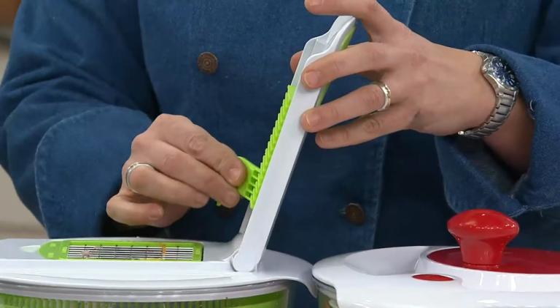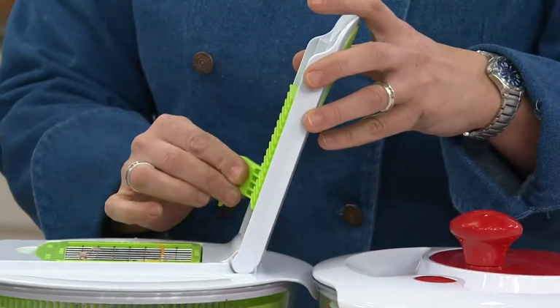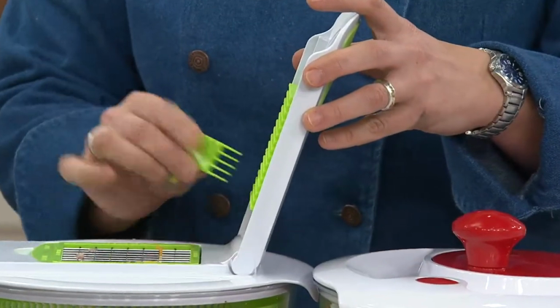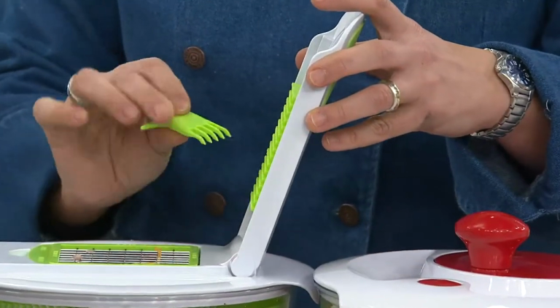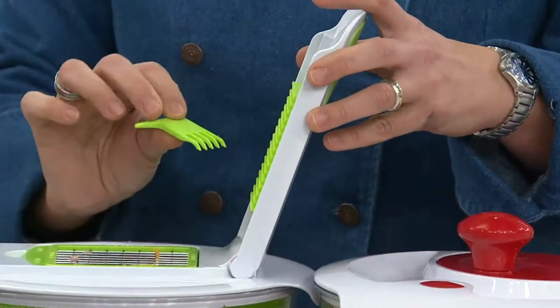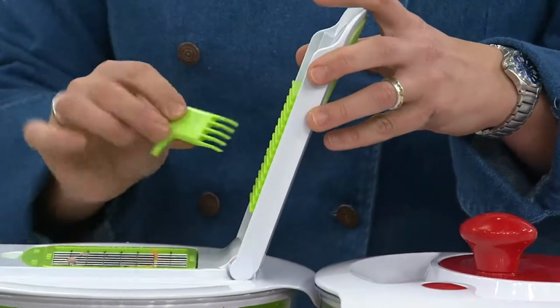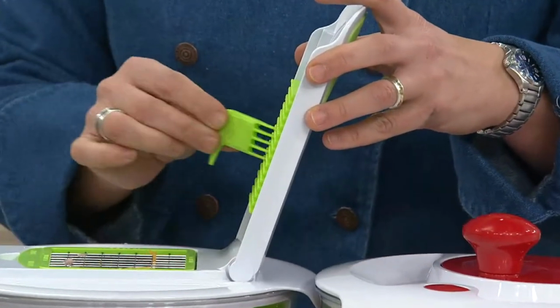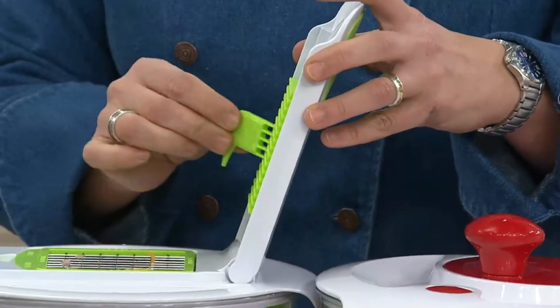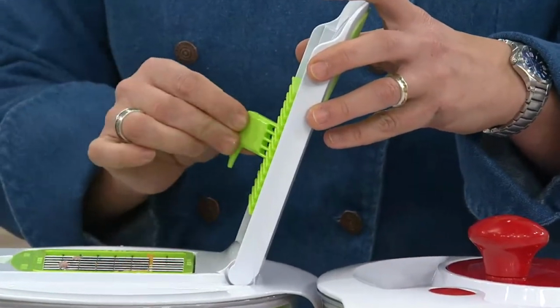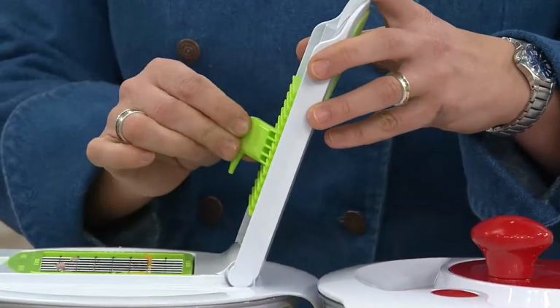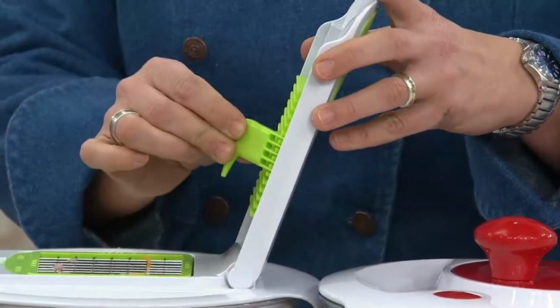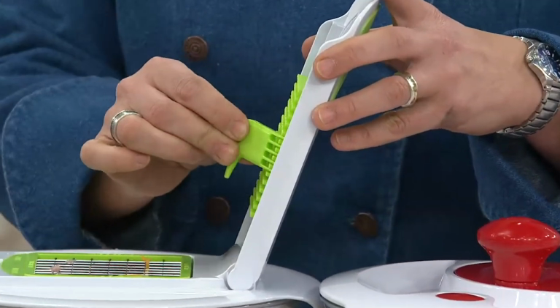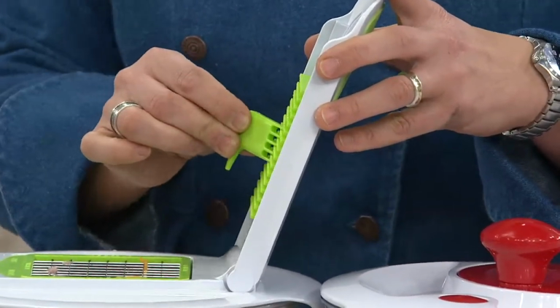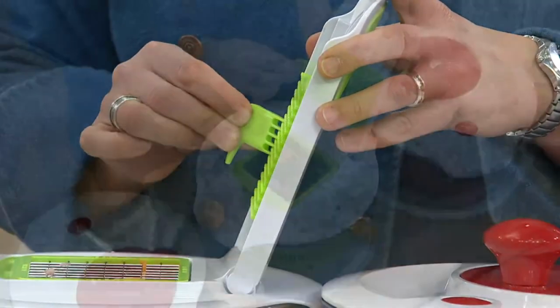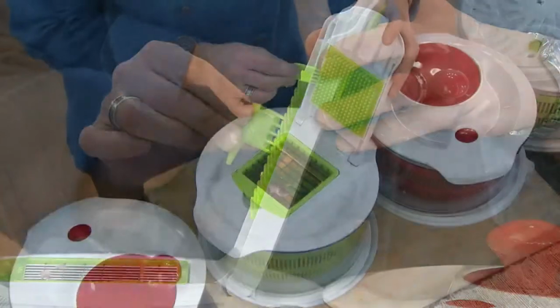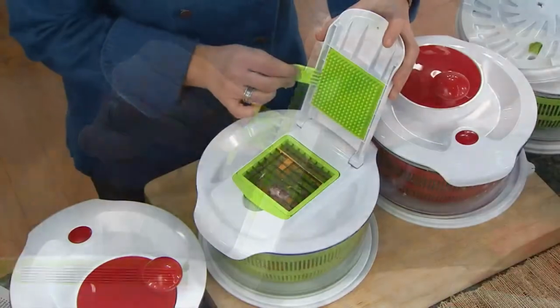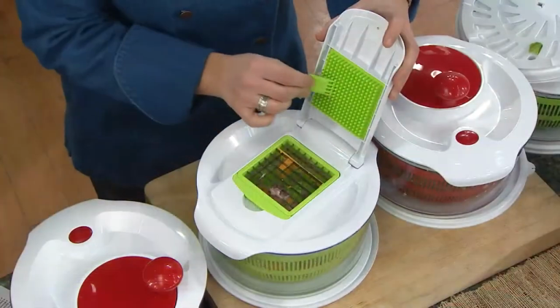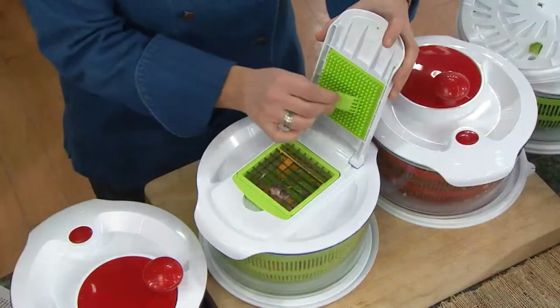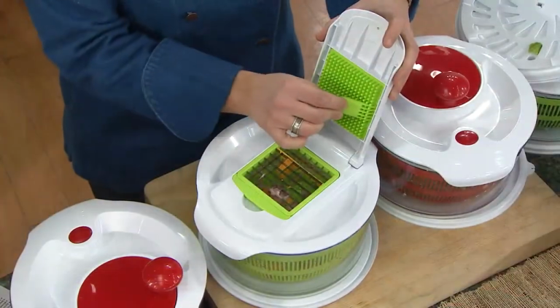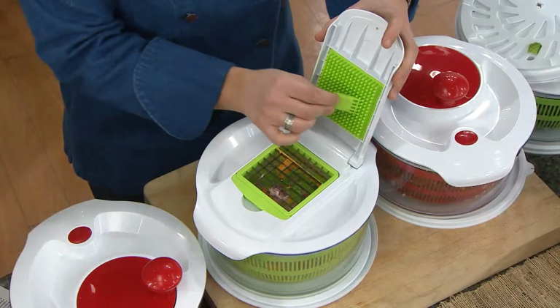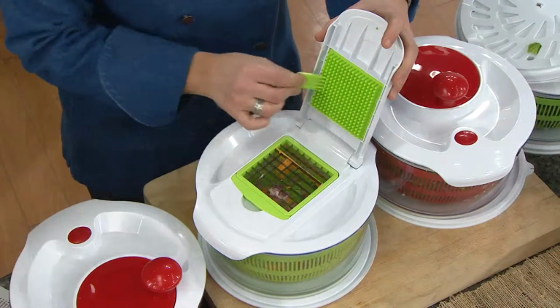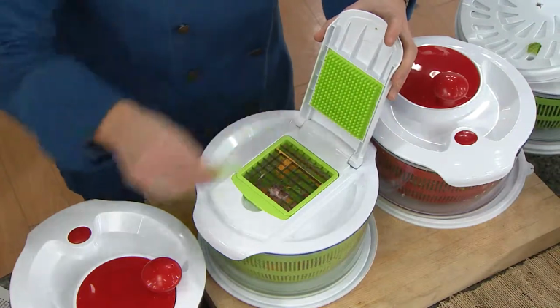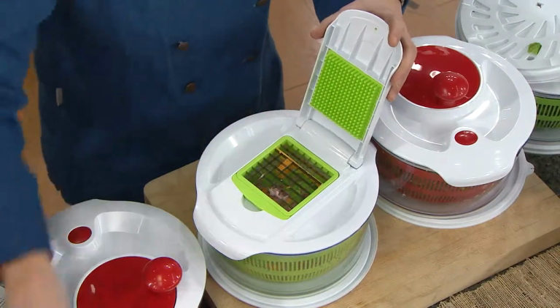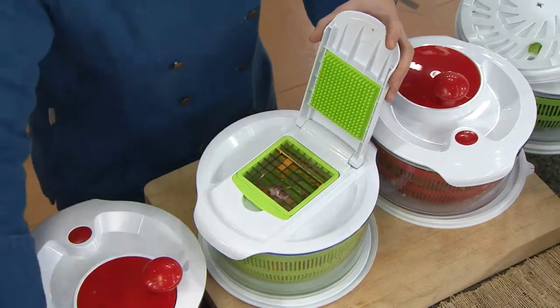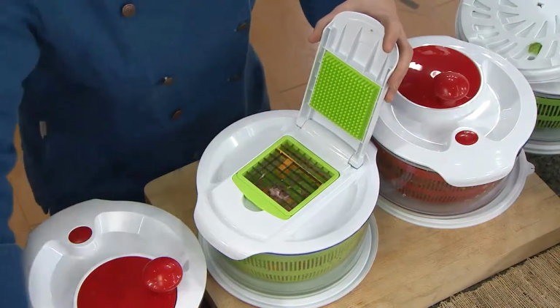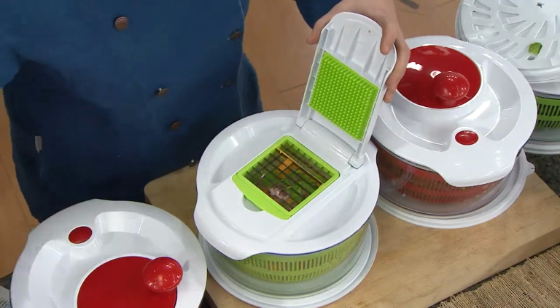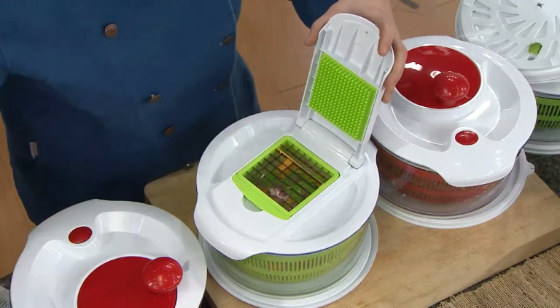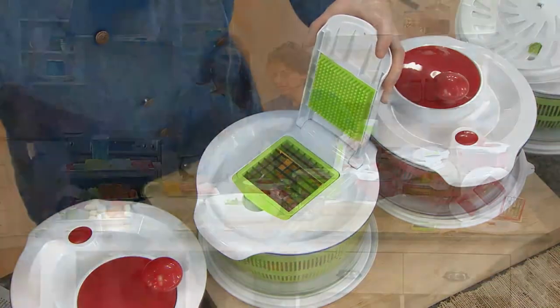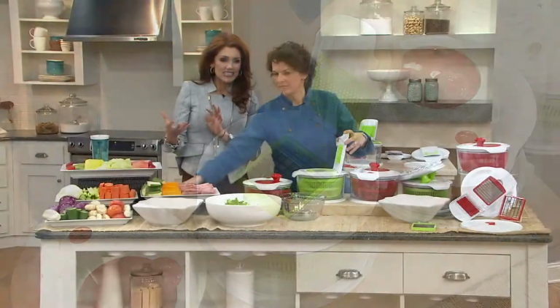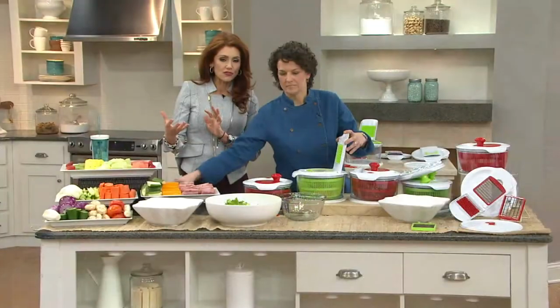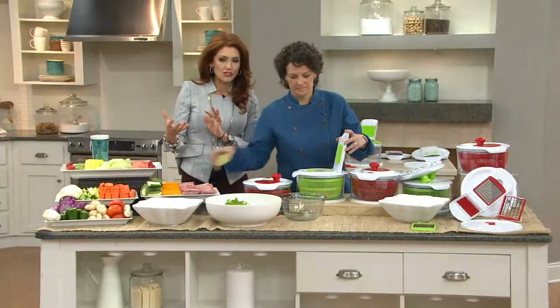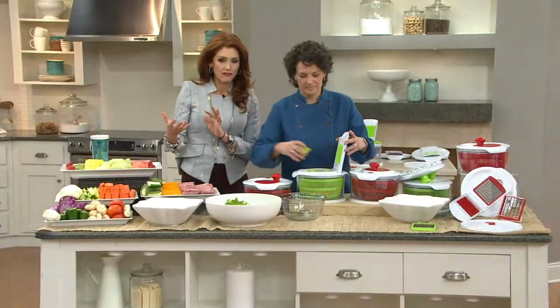This is one of those simple, easy items. Plus if you've got your kids in the kitchen, you don't want them with knives all the time — this is a little safer.